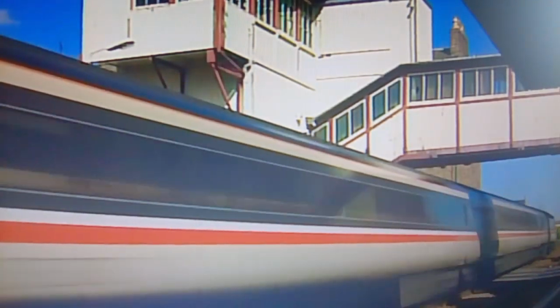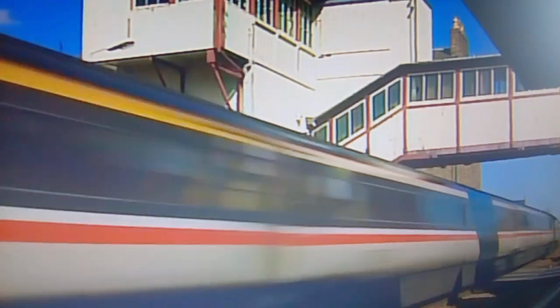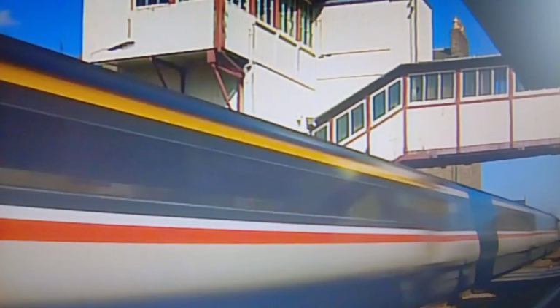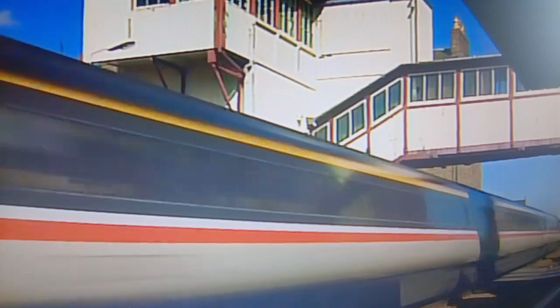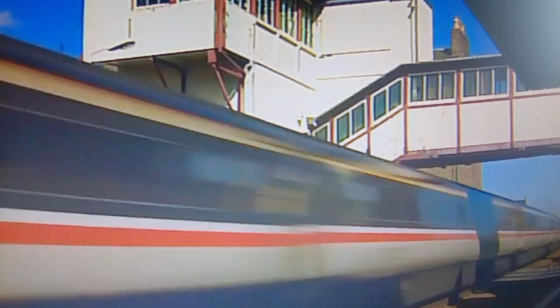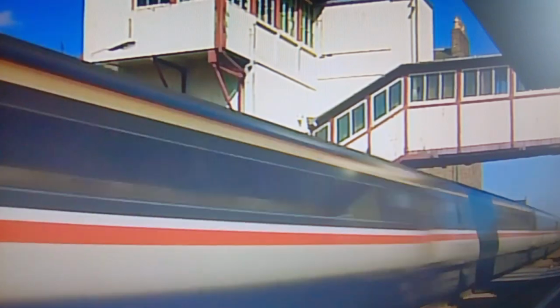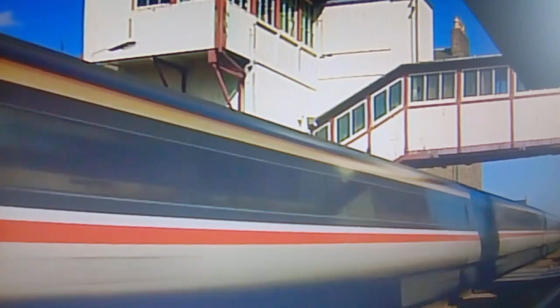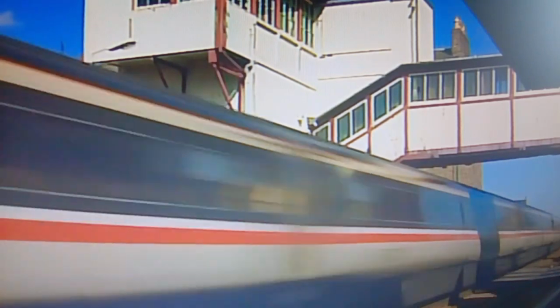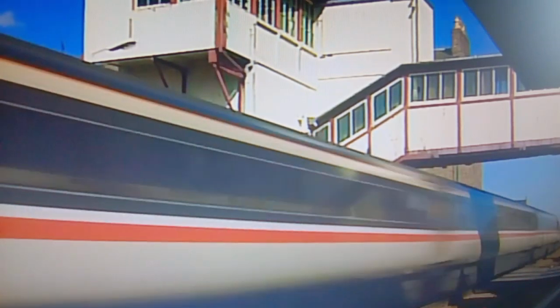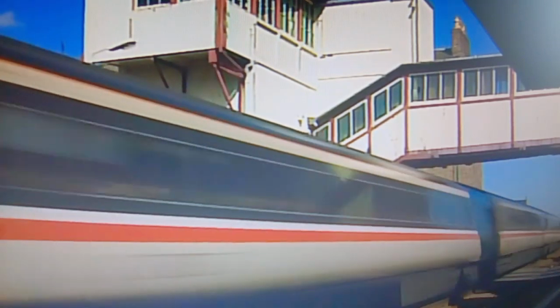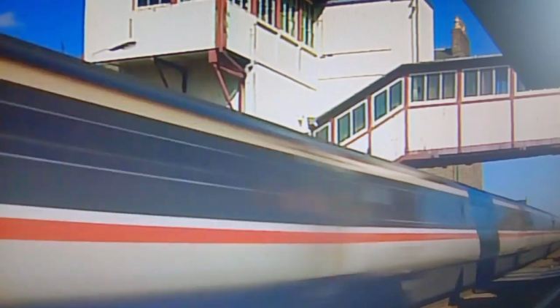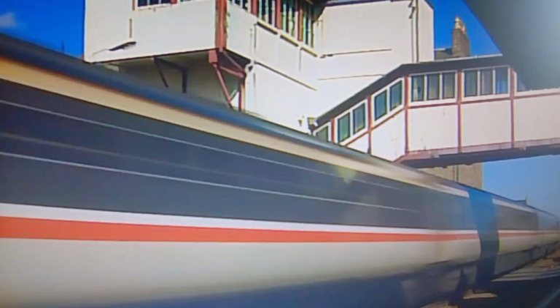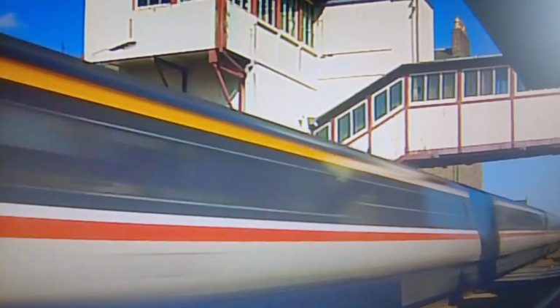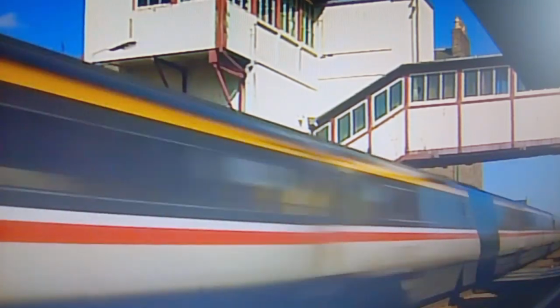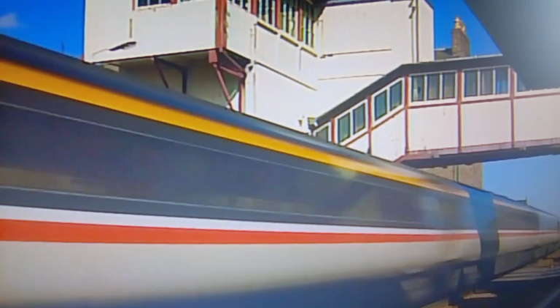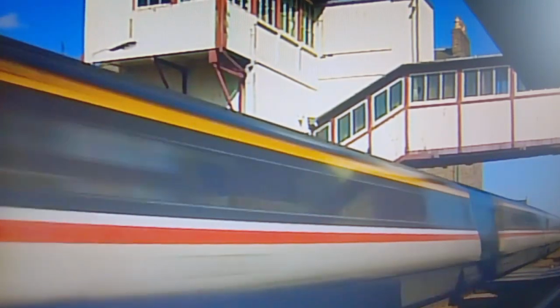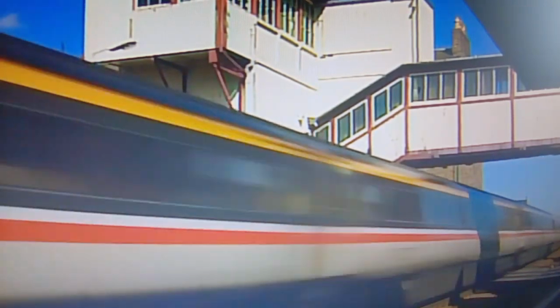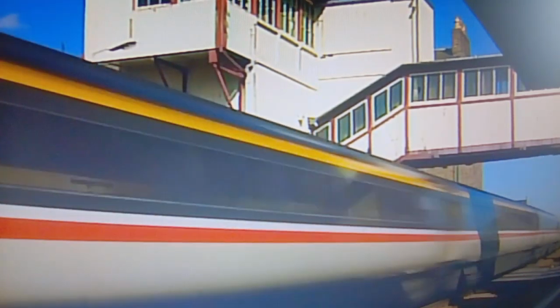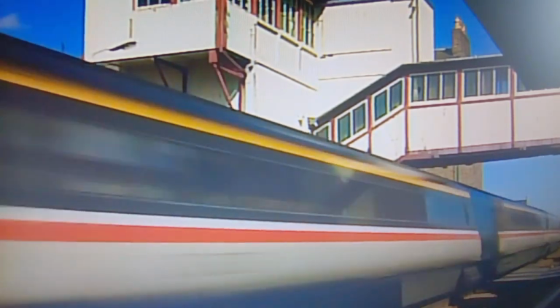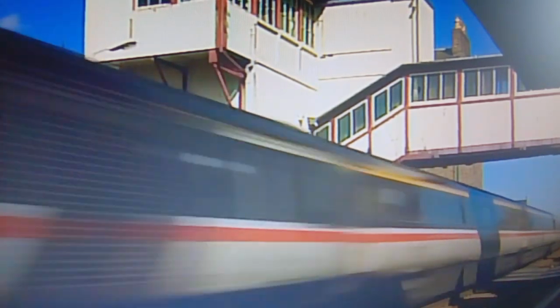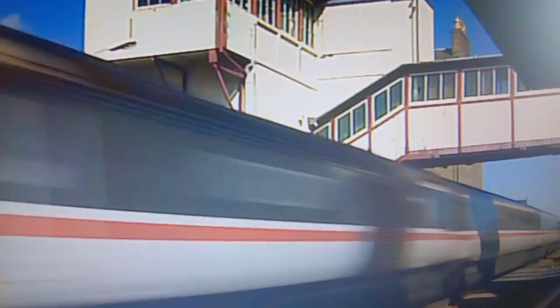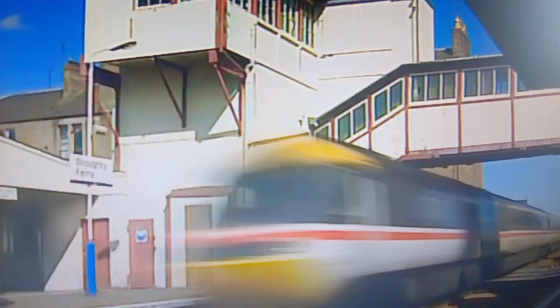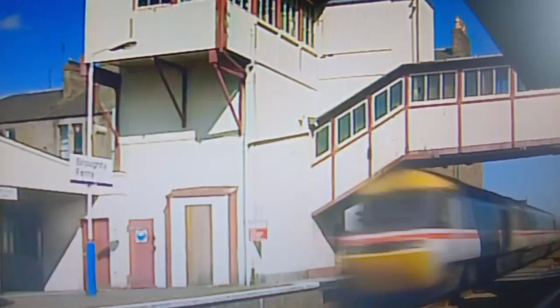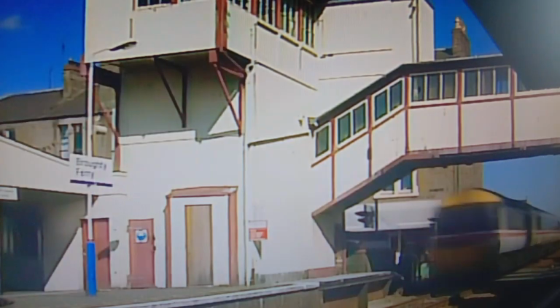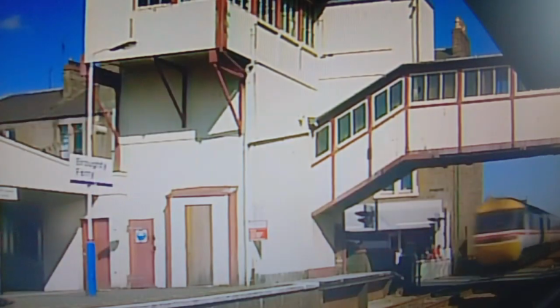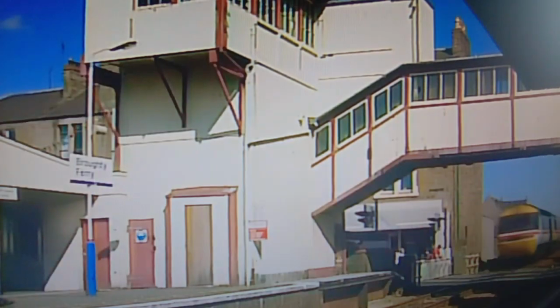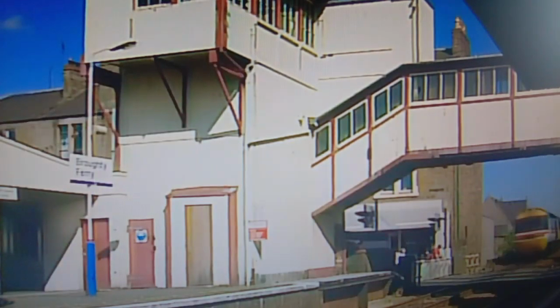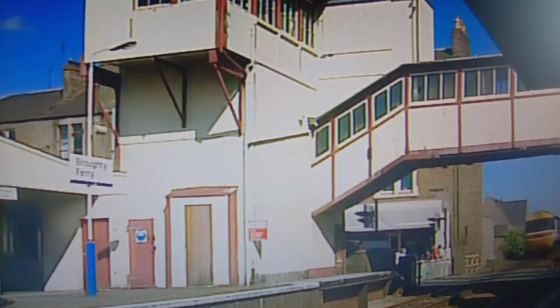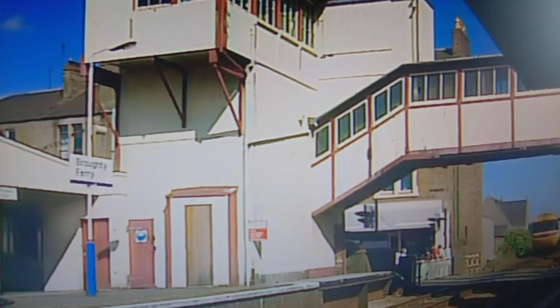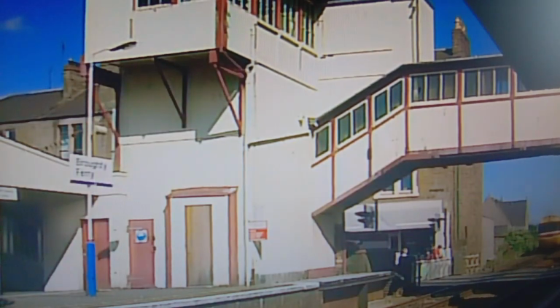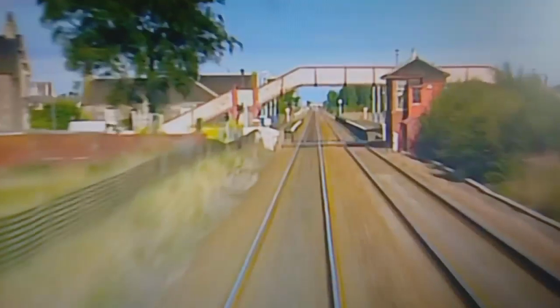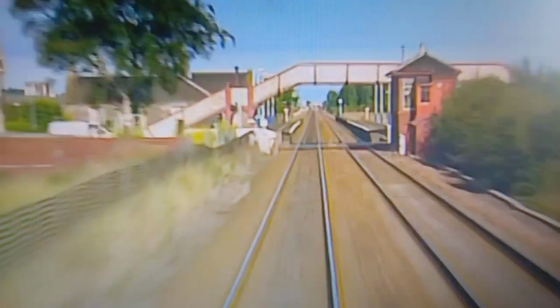Broughty Ferry Station, with its old signal box perched high above the busy town centre level crossing.